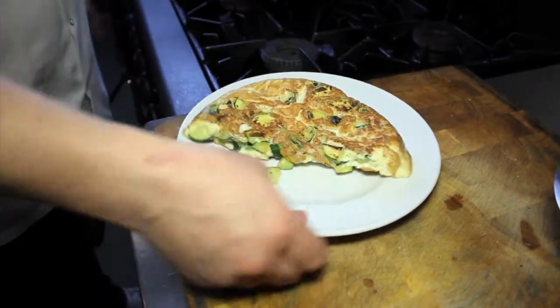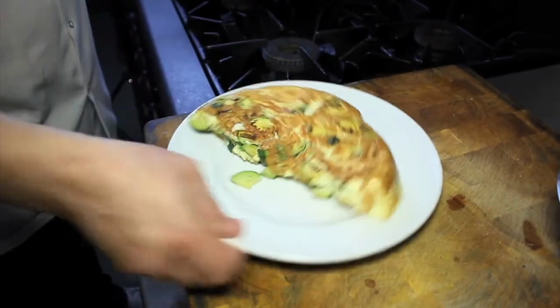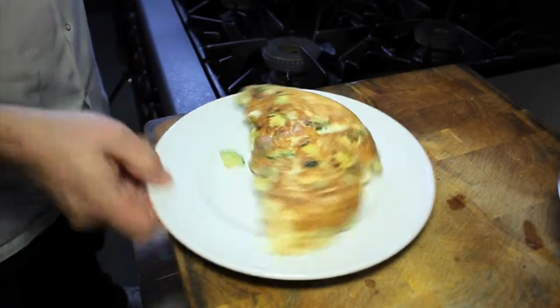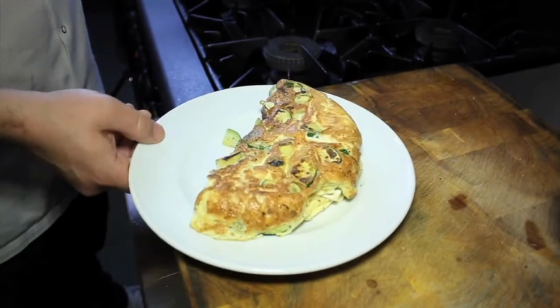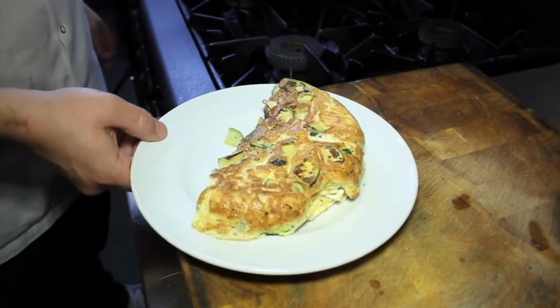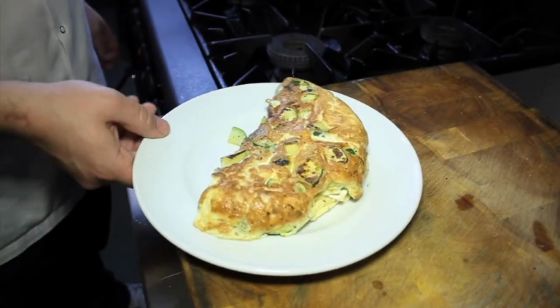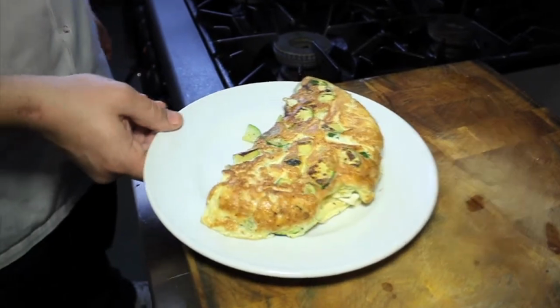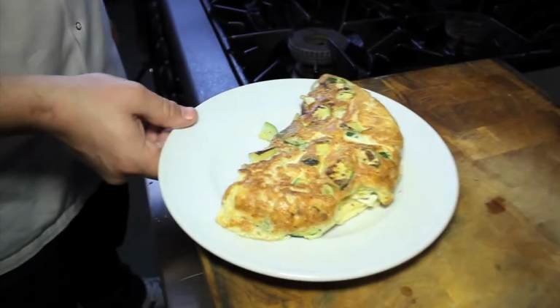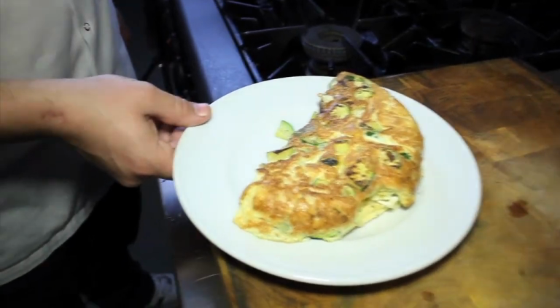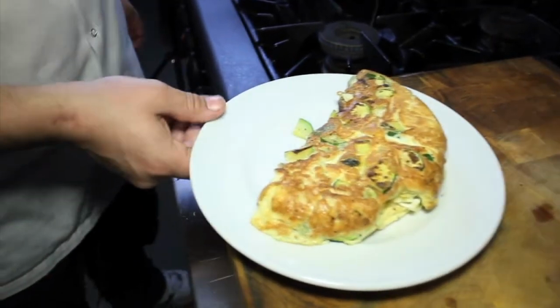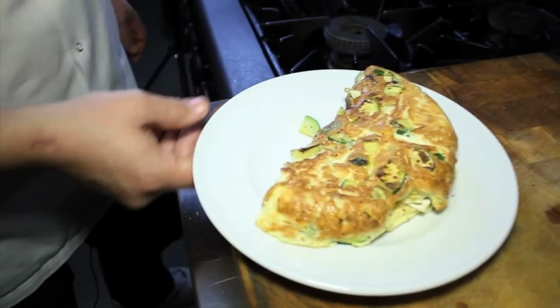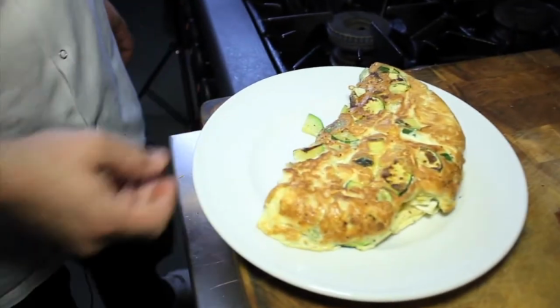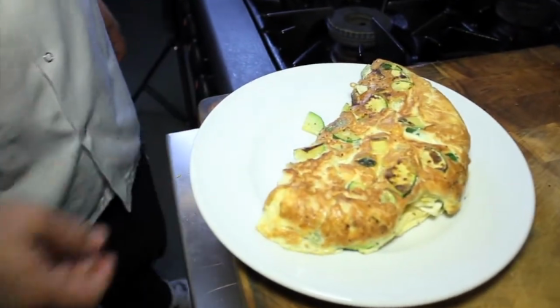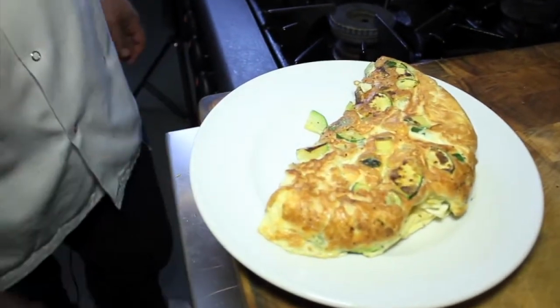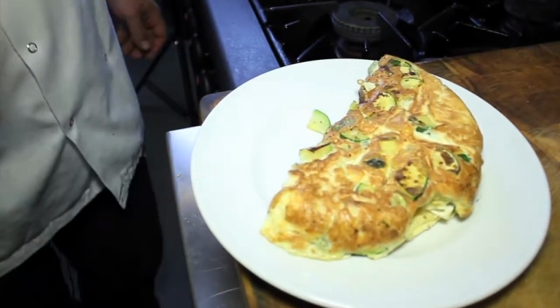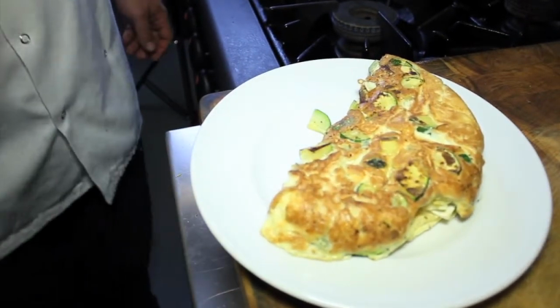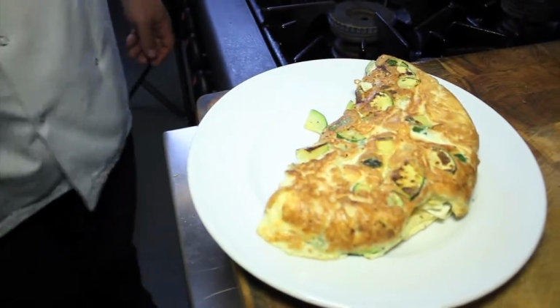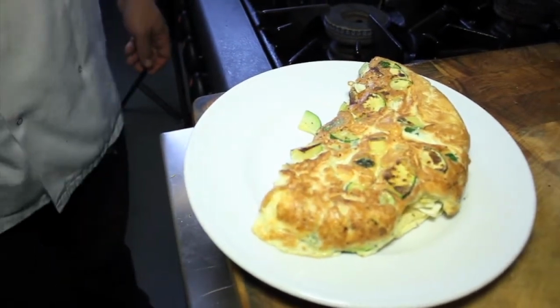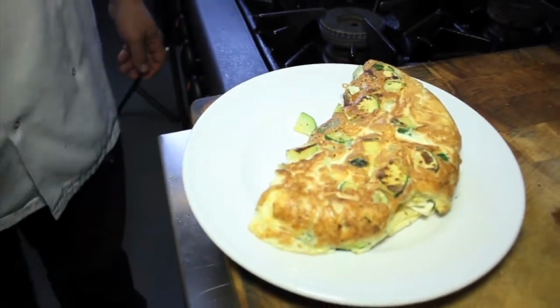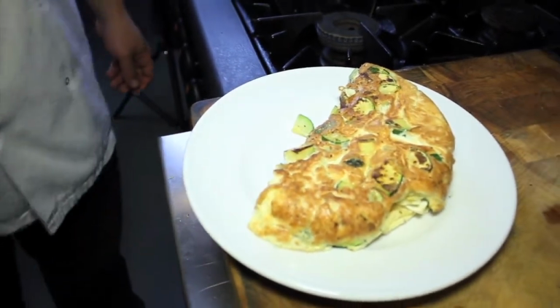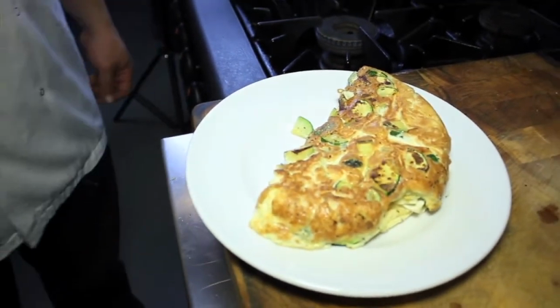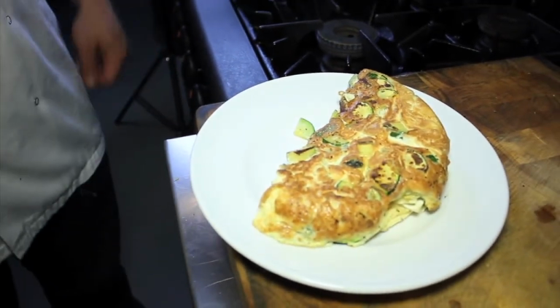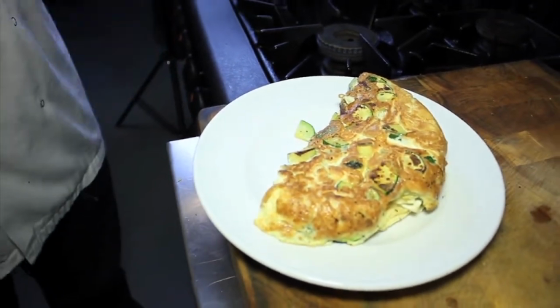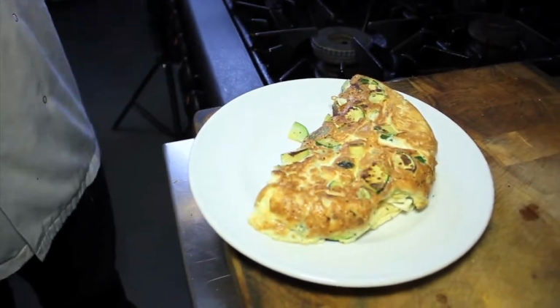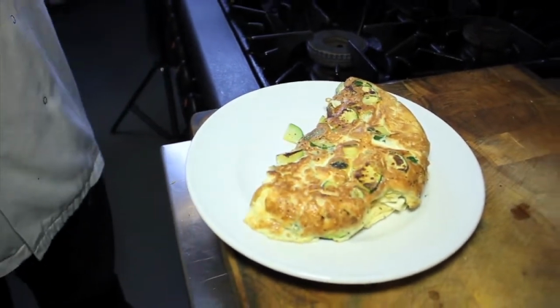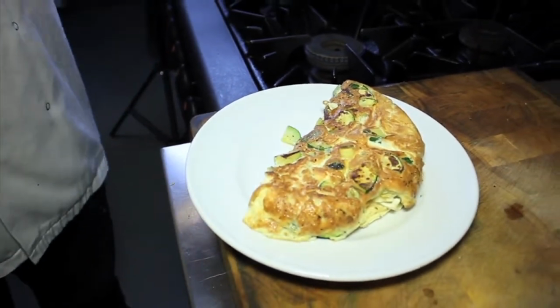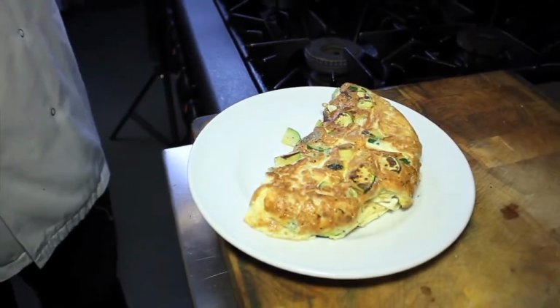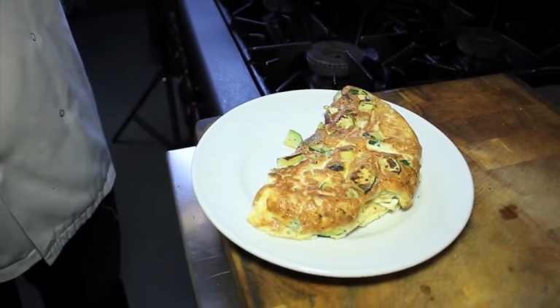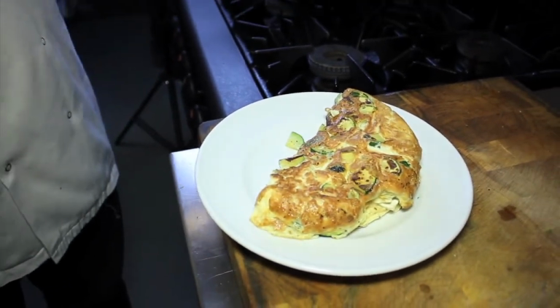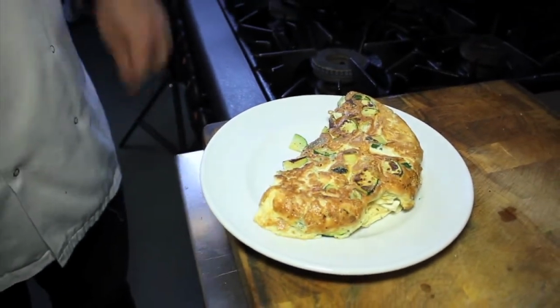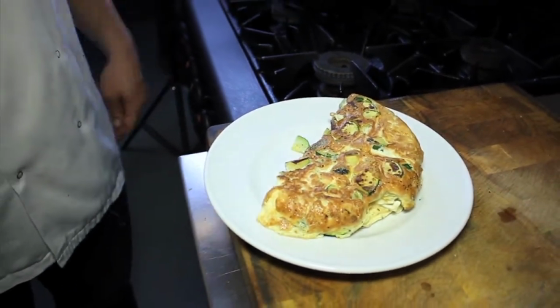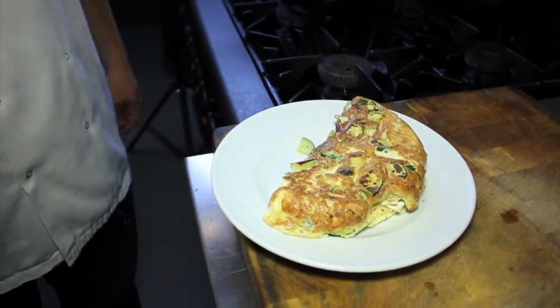There she is — courgette and goat's cheese omelette for lunch.